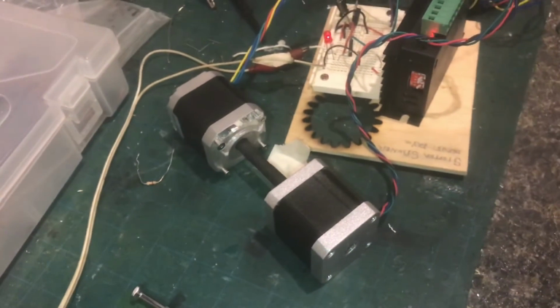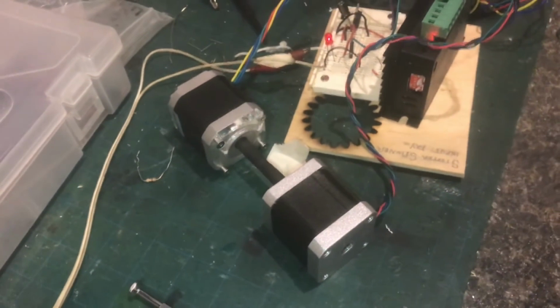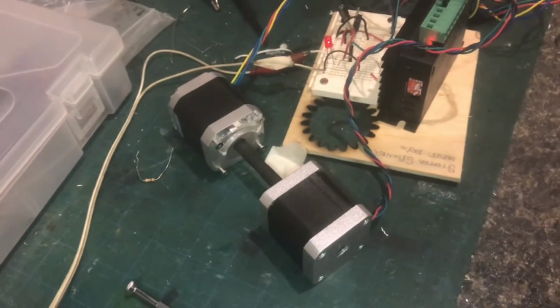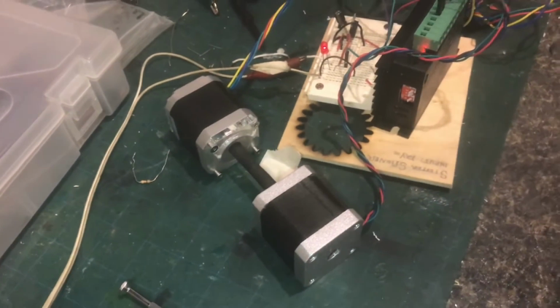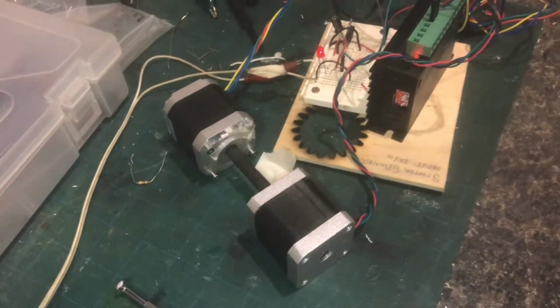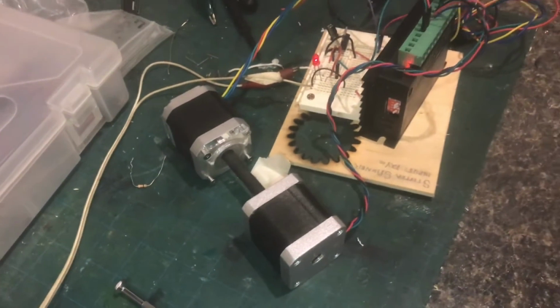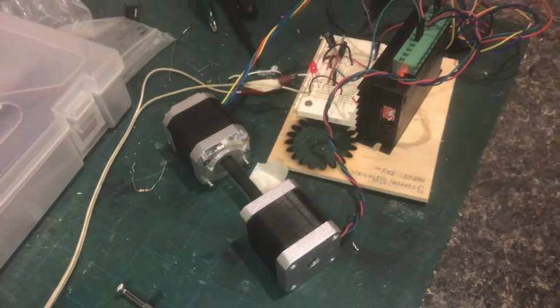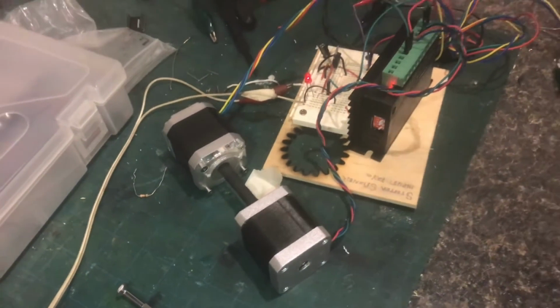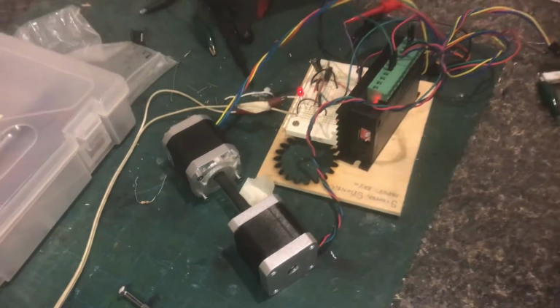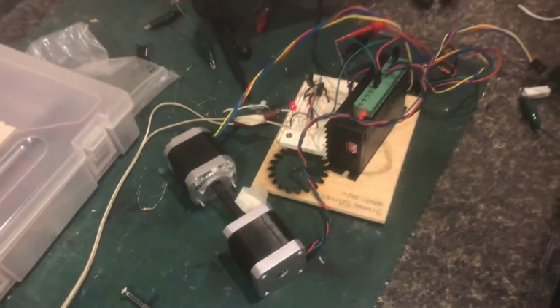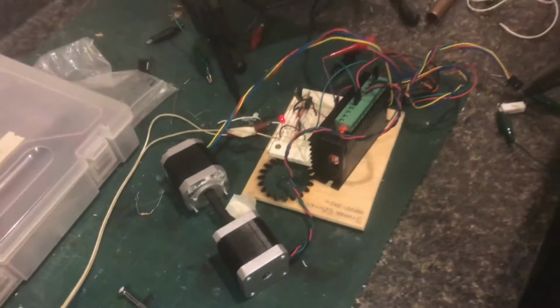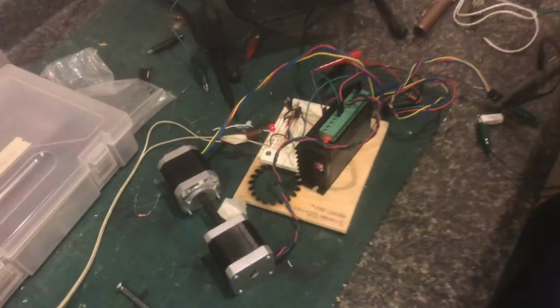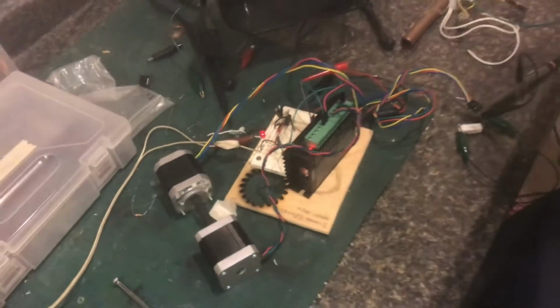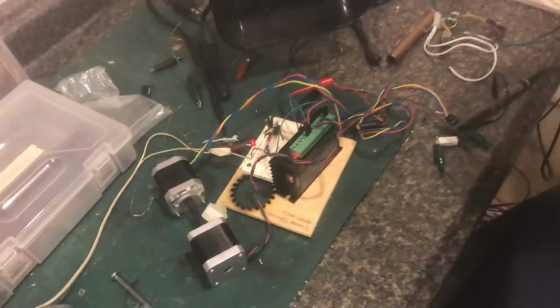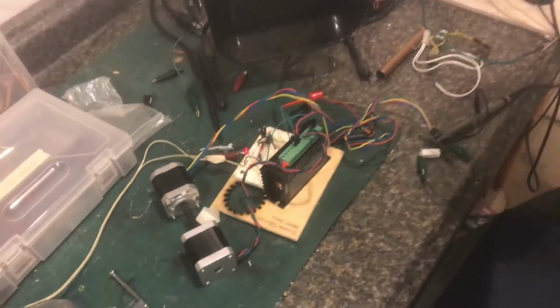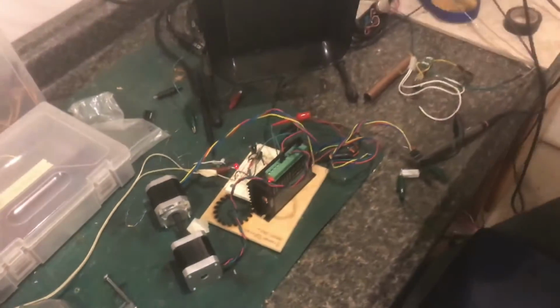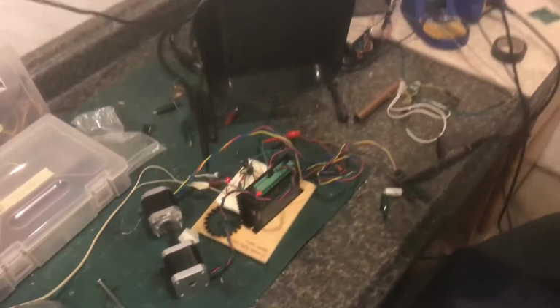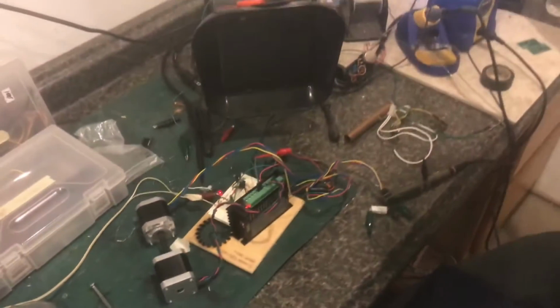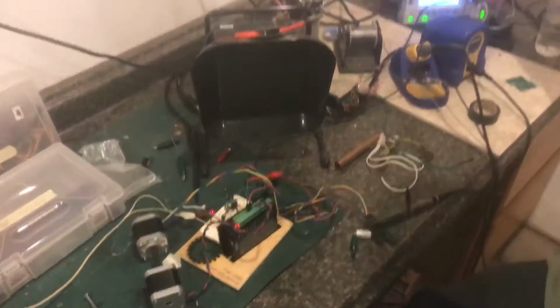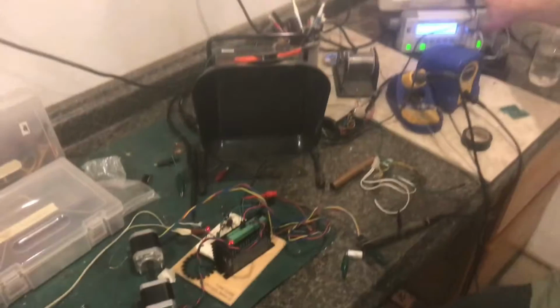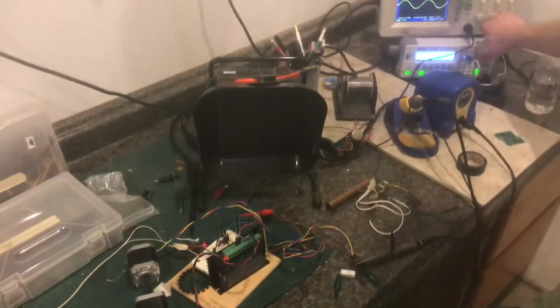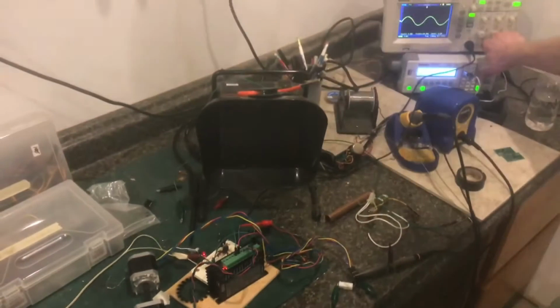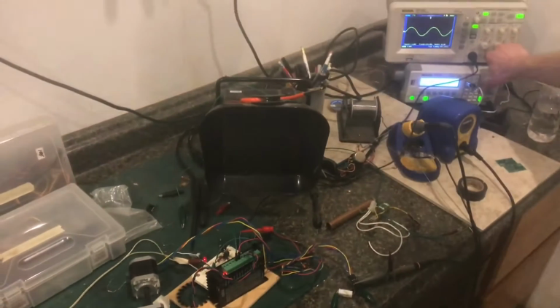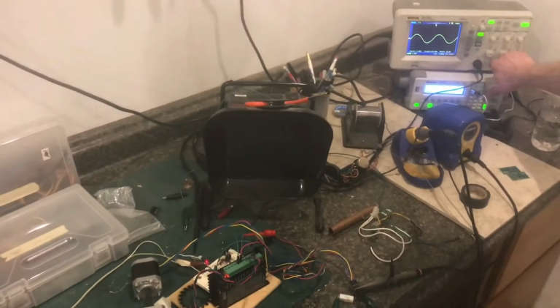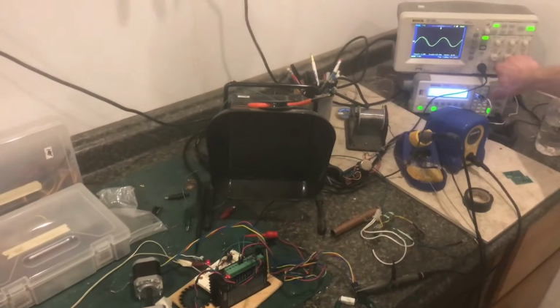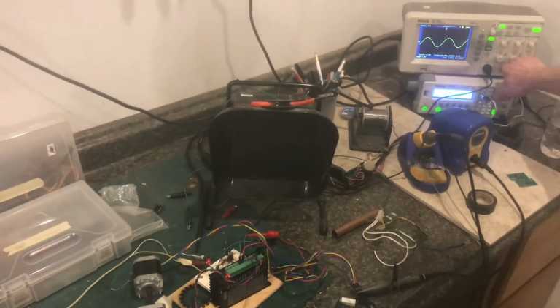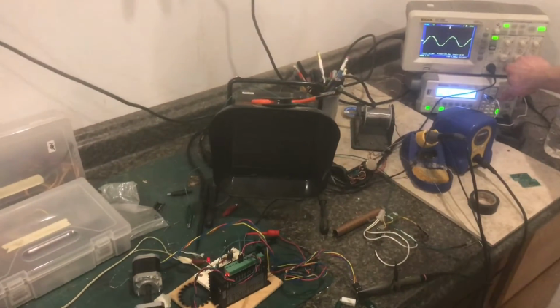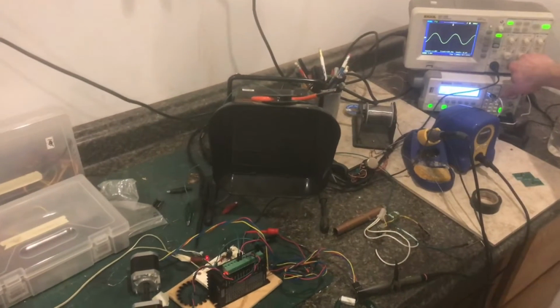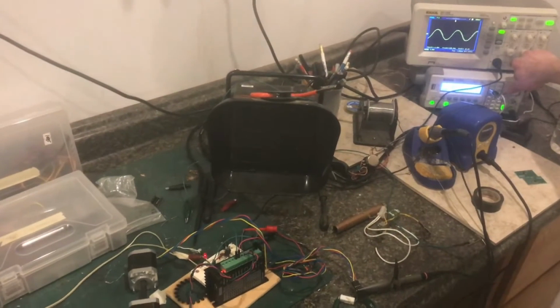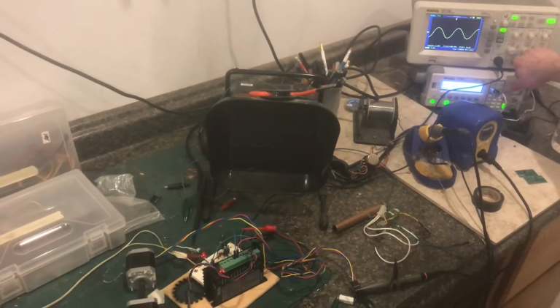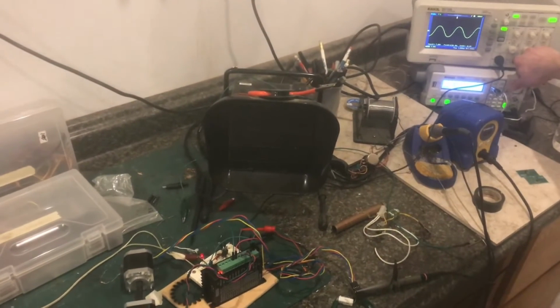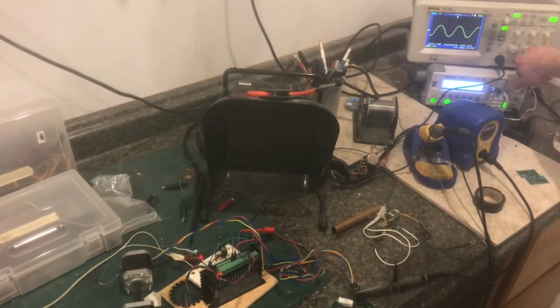When the stepper motor reaches maximum, it just freezes instantly. I can get up to about 6 kilohertz.